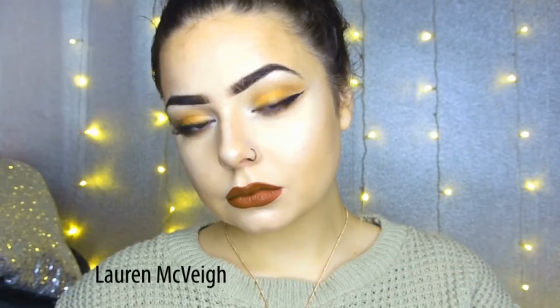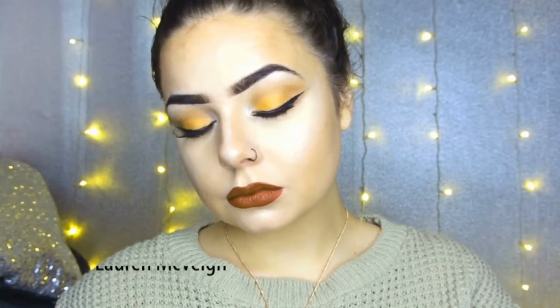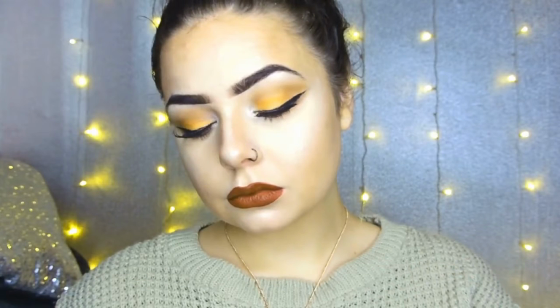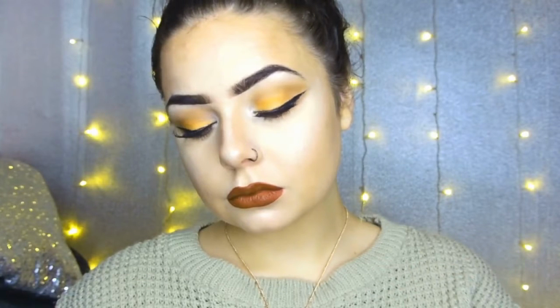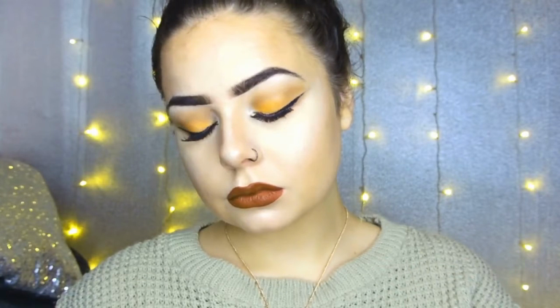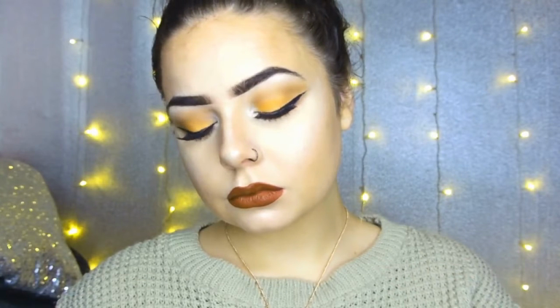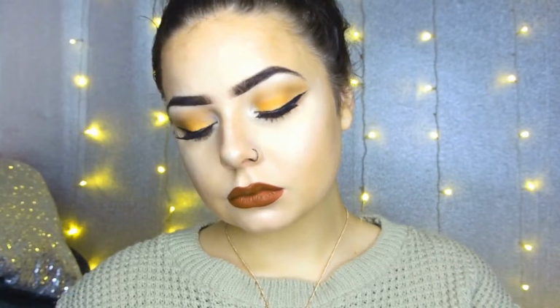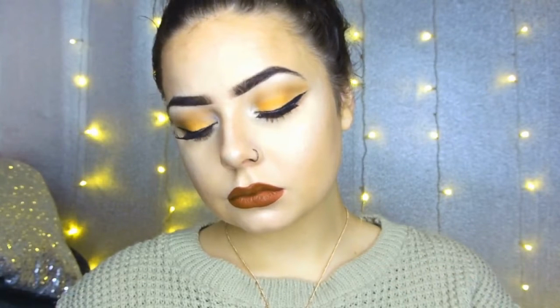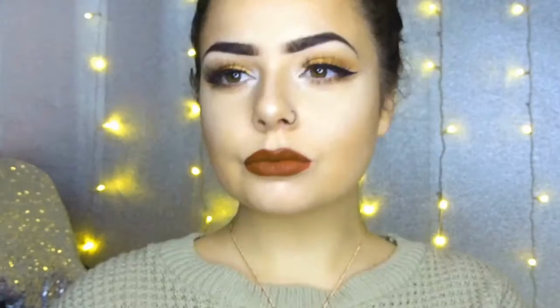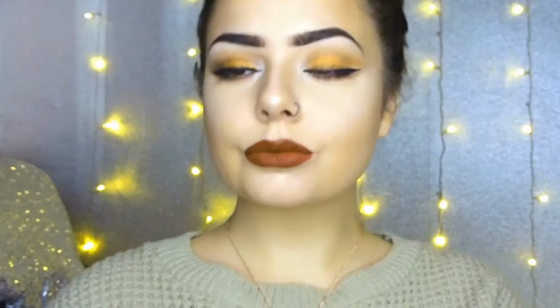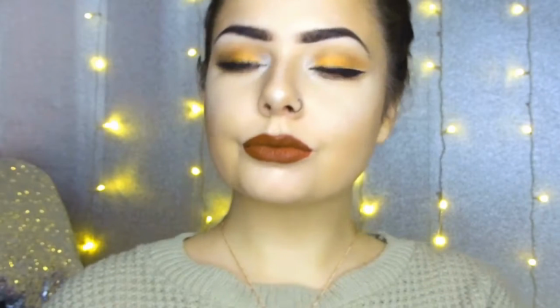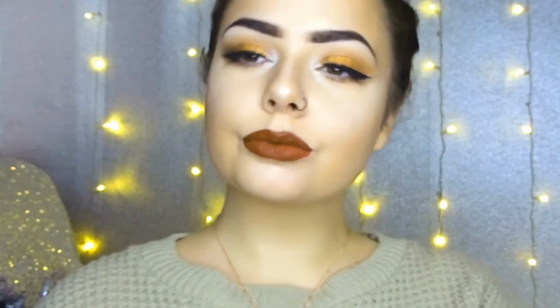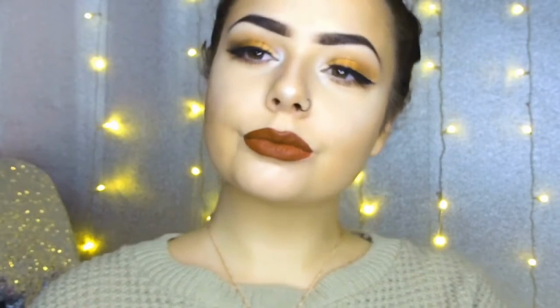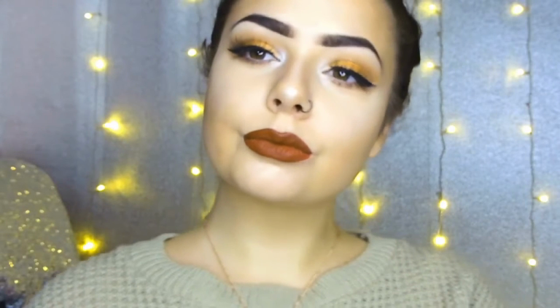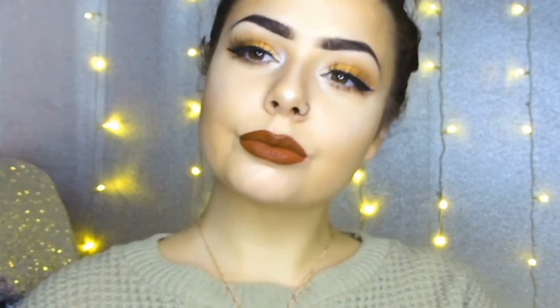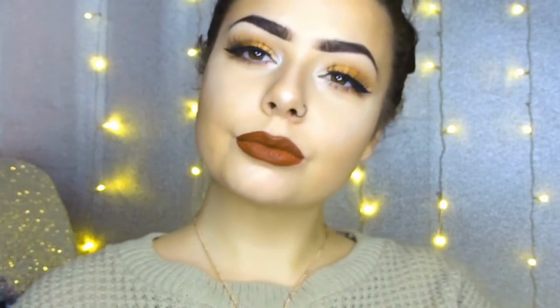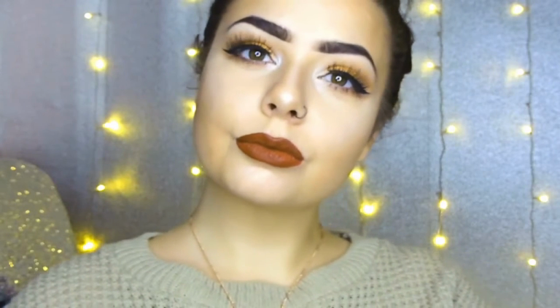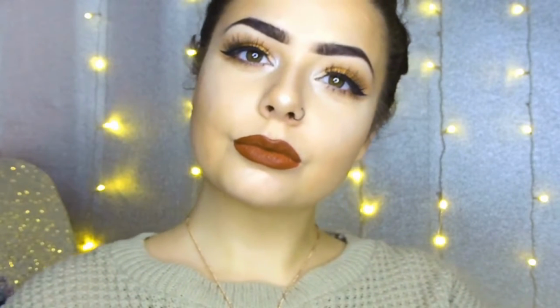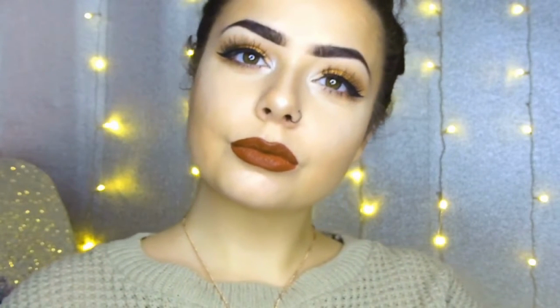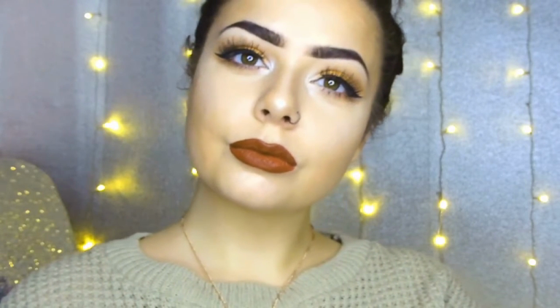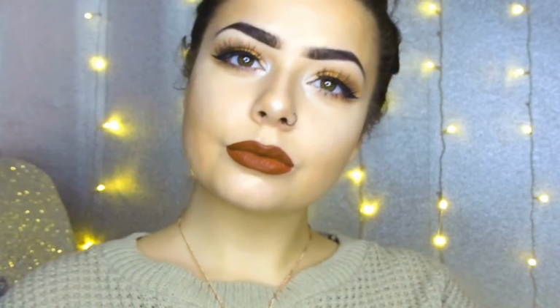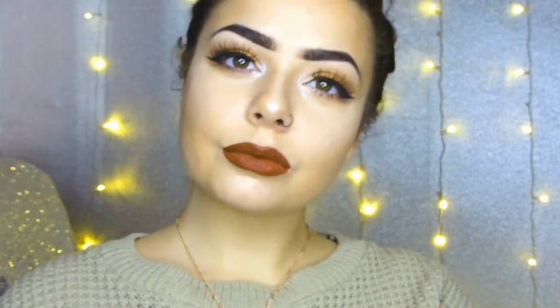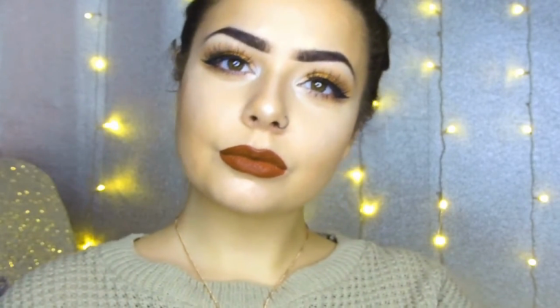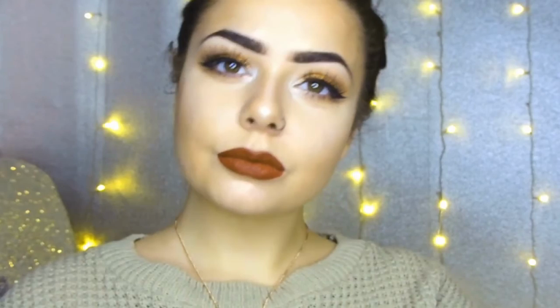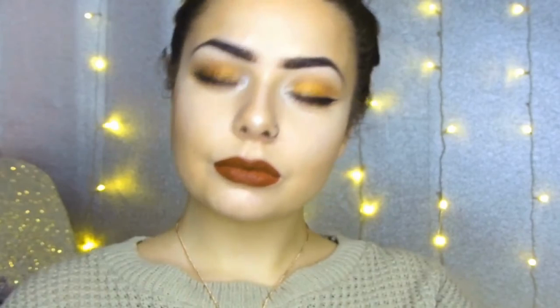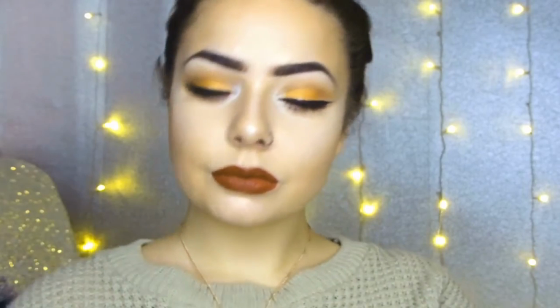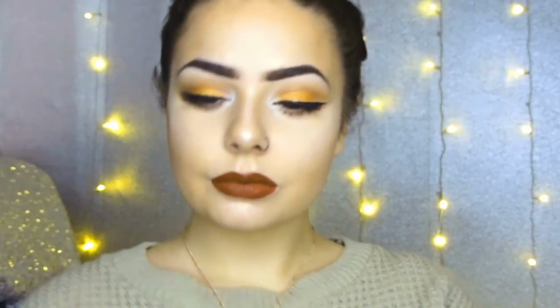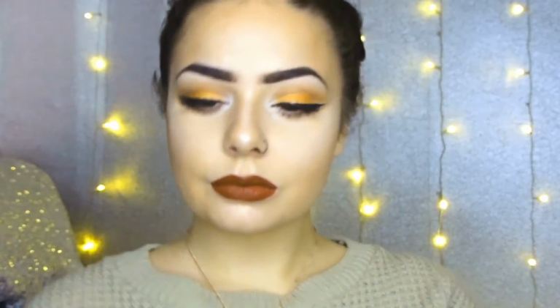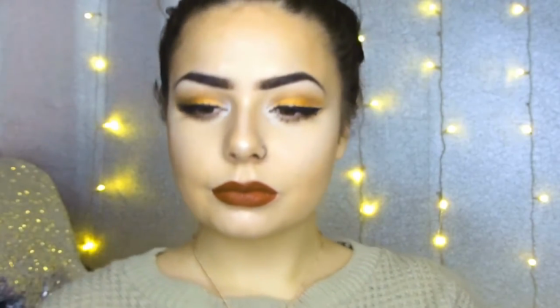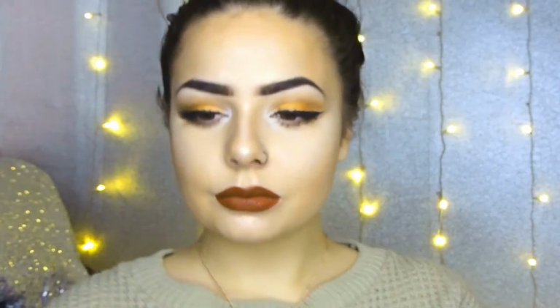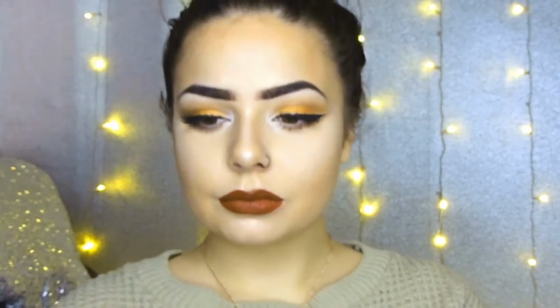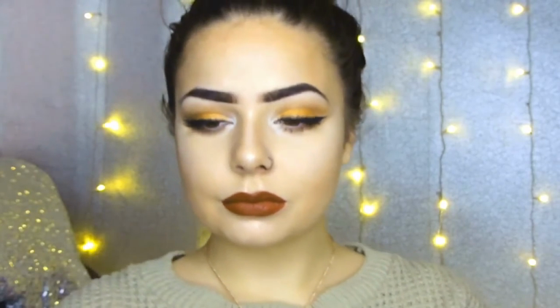Hi everyone, I'm Laura McVeigh and this is my collaboration with Gorgeous Girl. This is my full makeup look and you stay tuned to find out how I do it.